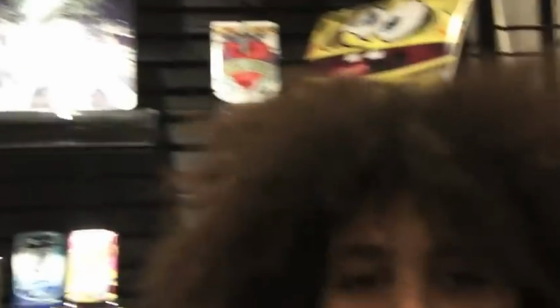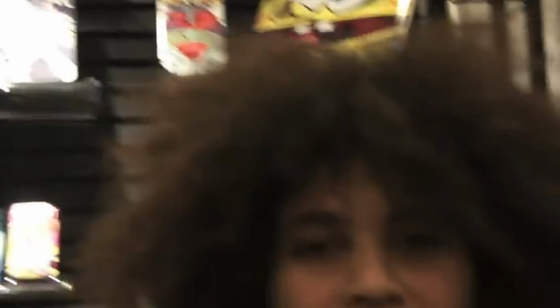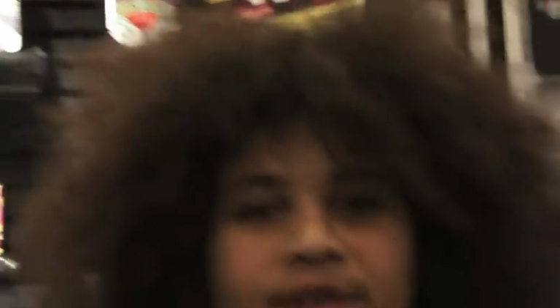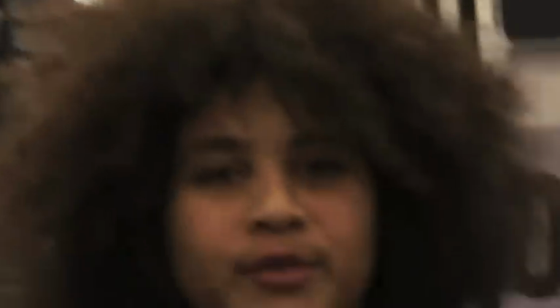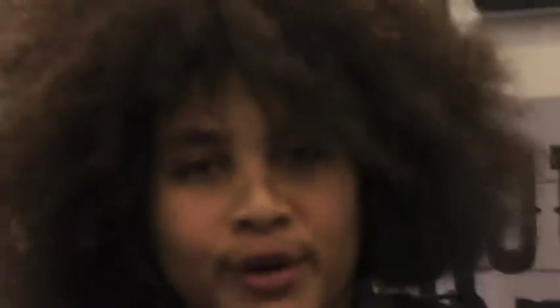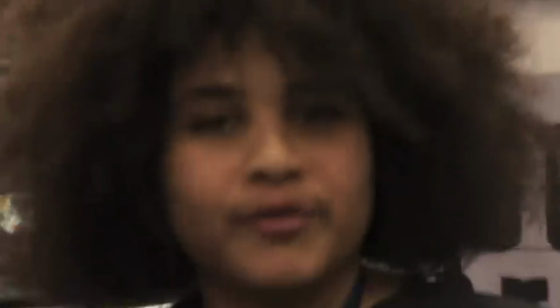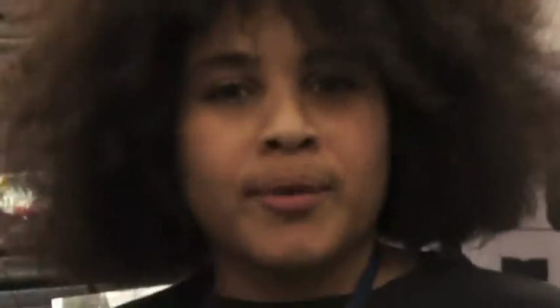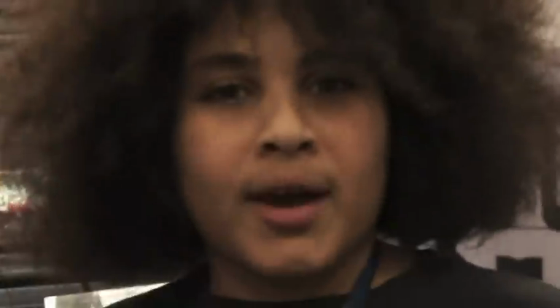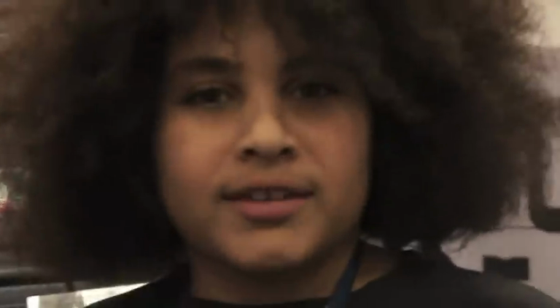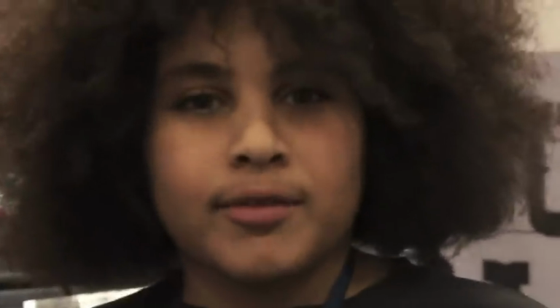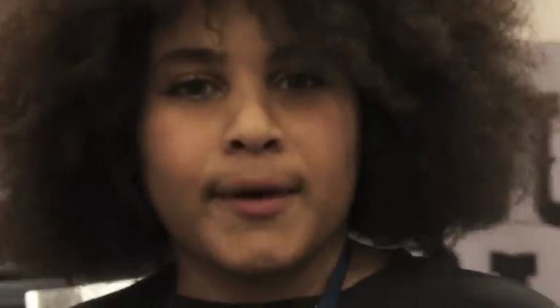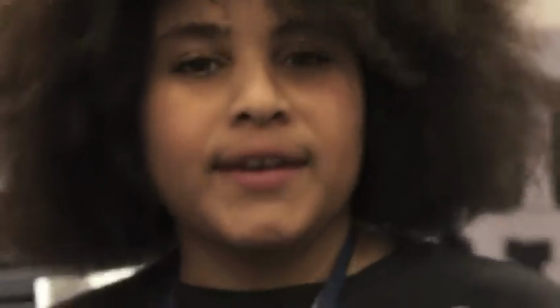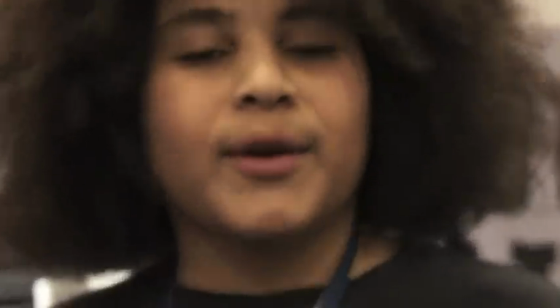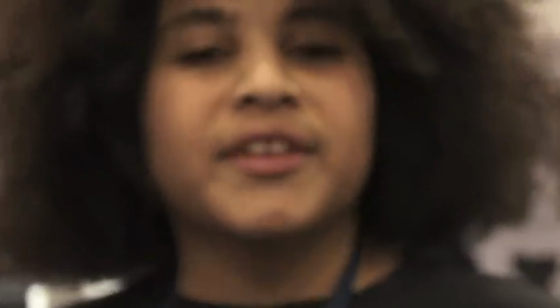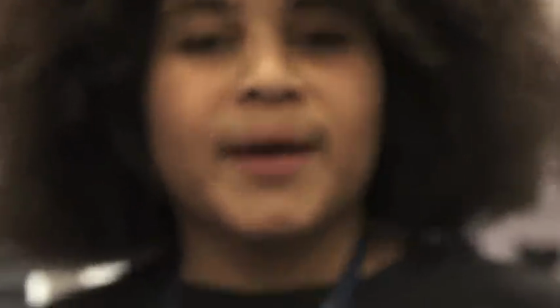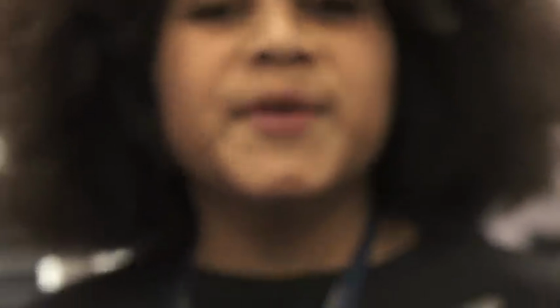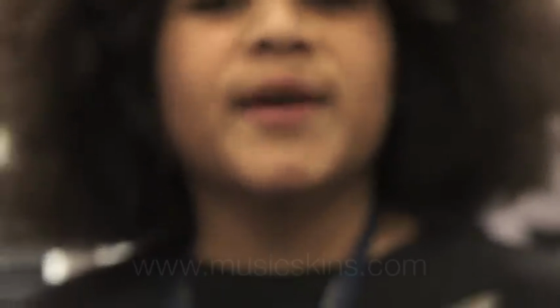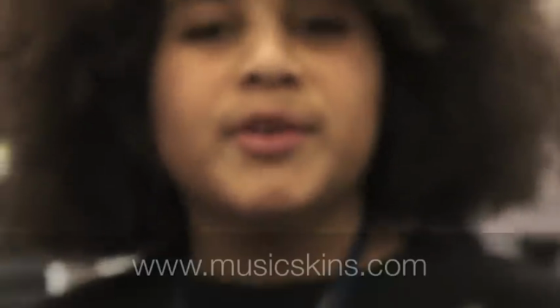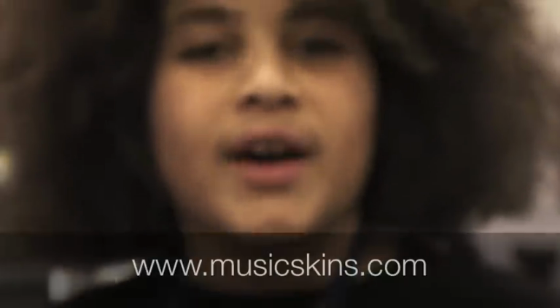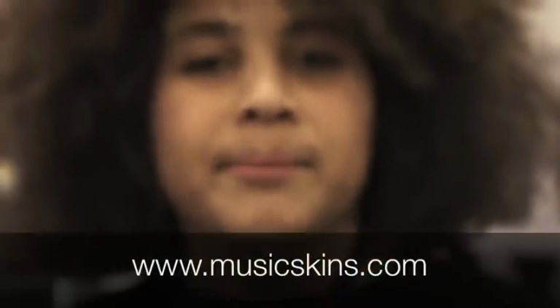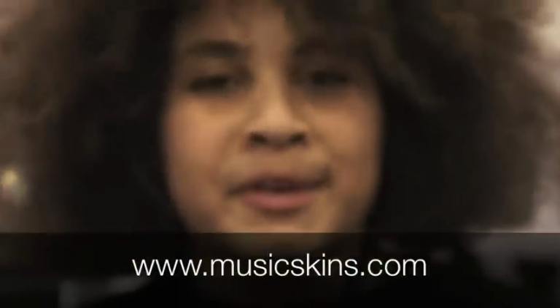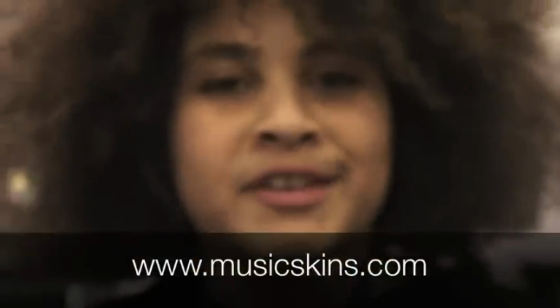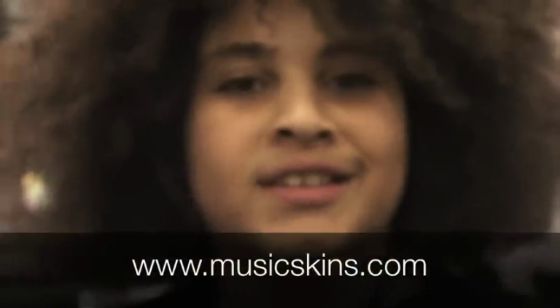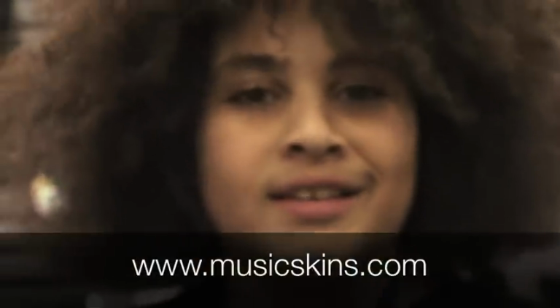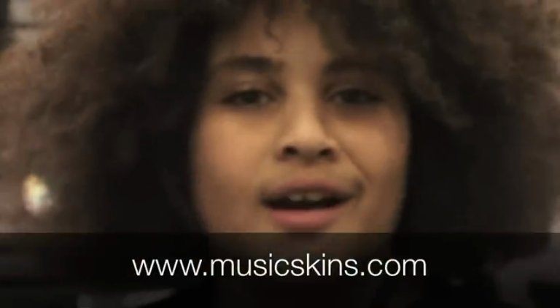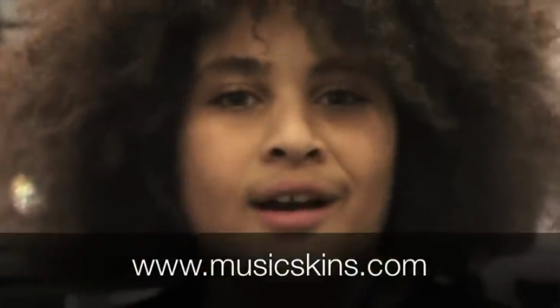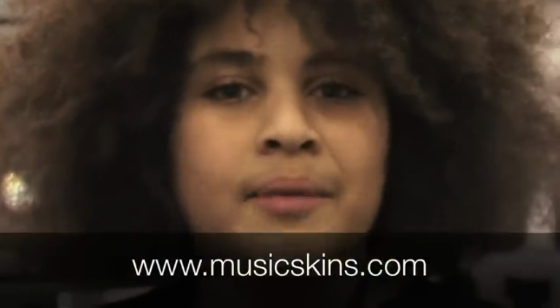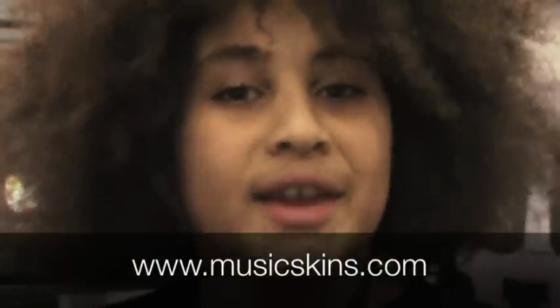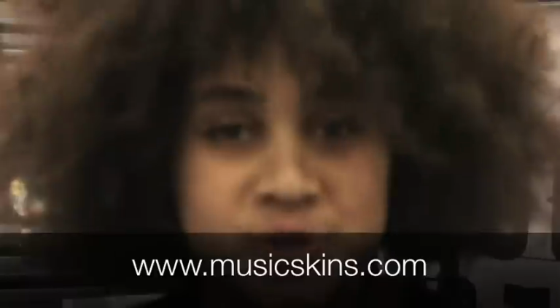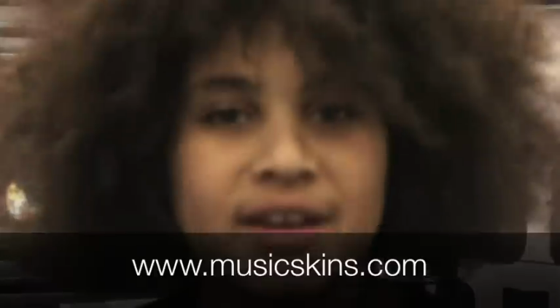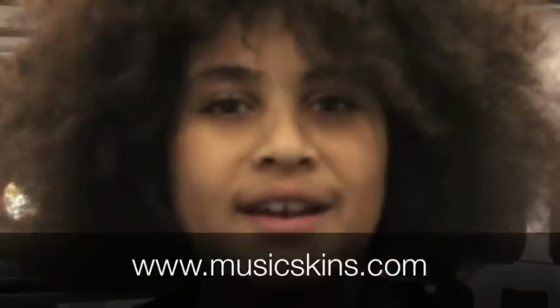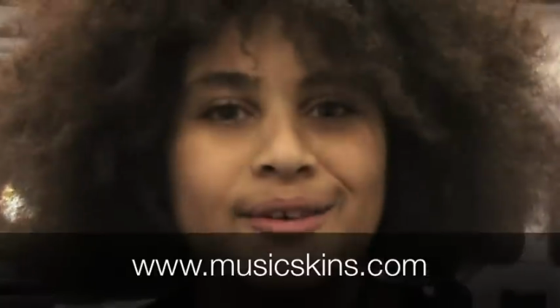You've heard it from us everybody. Go to www.musicskins.com and check it out.